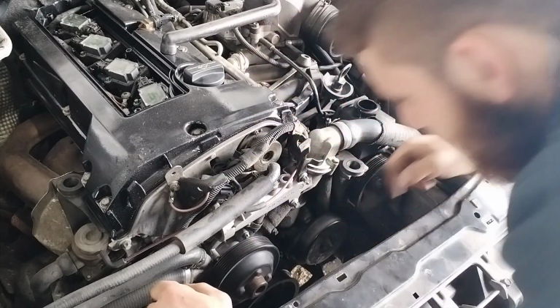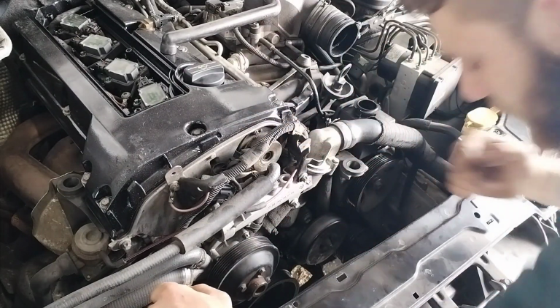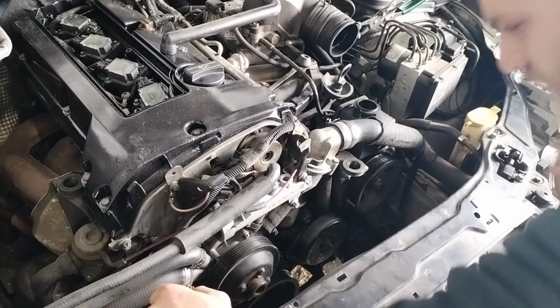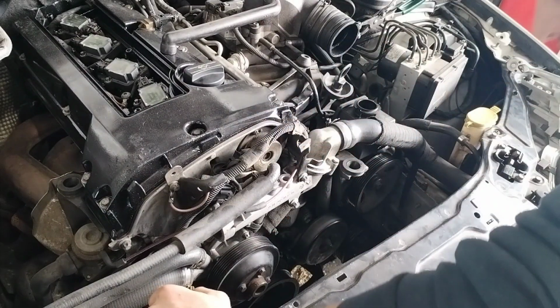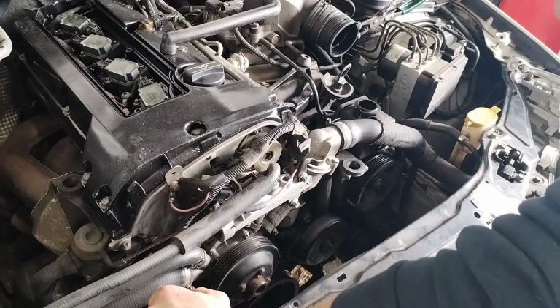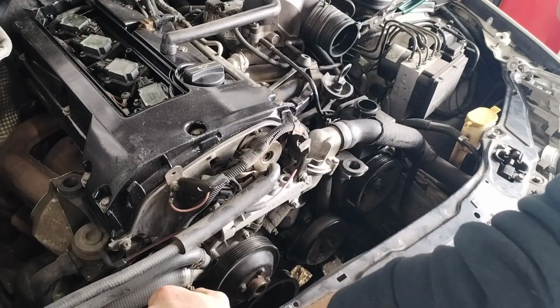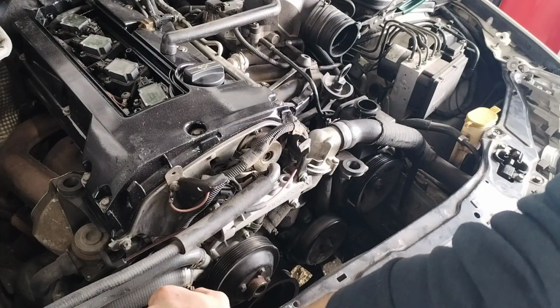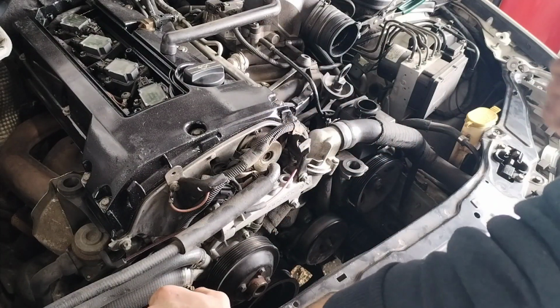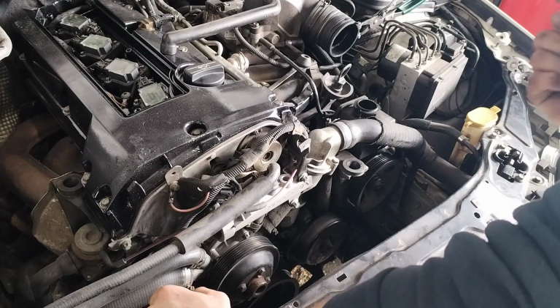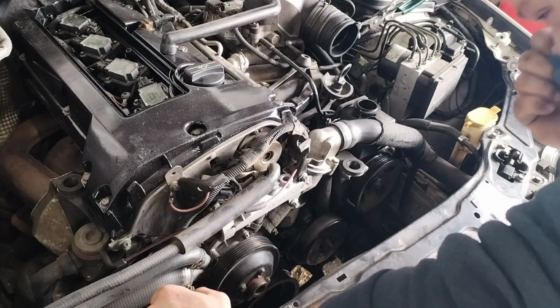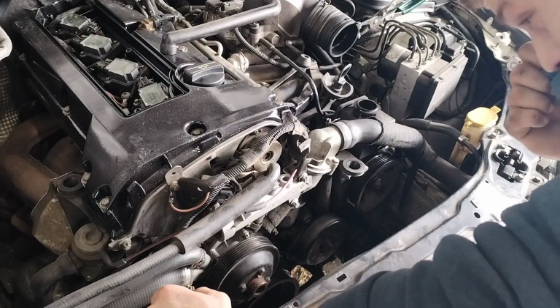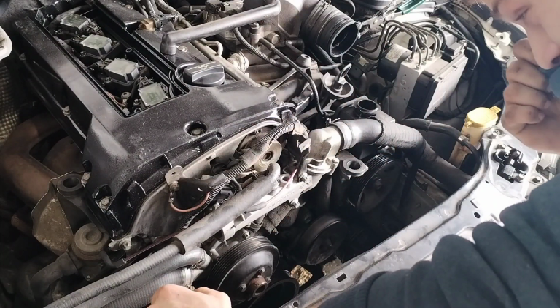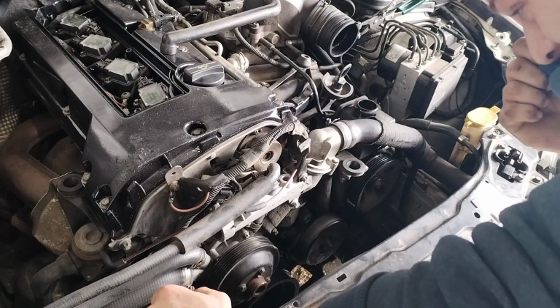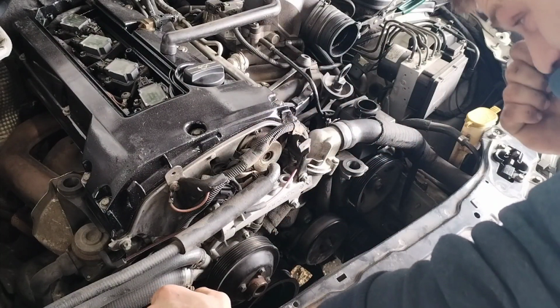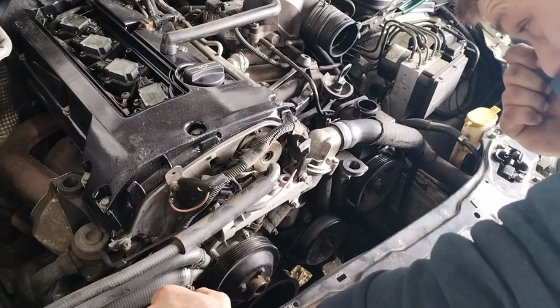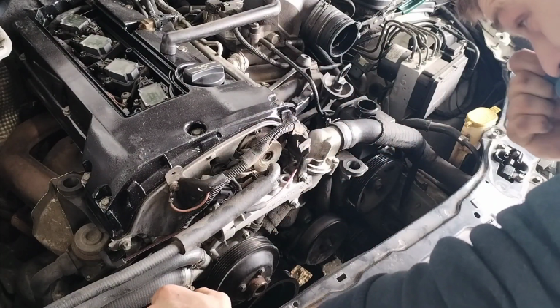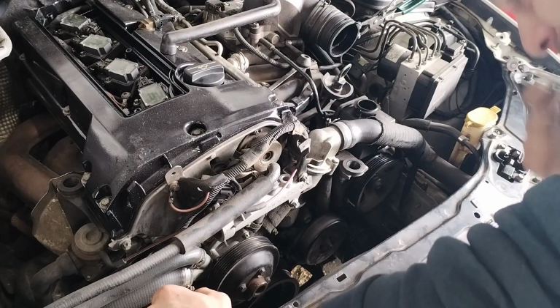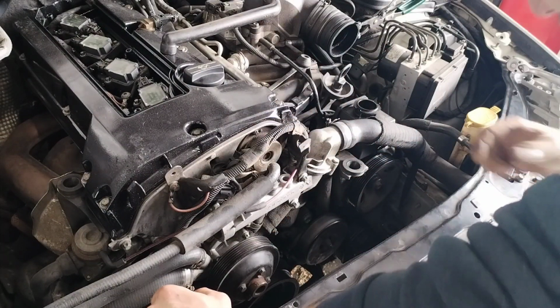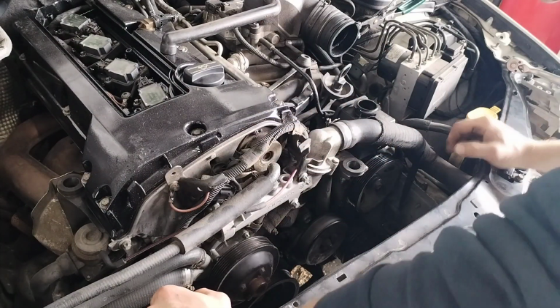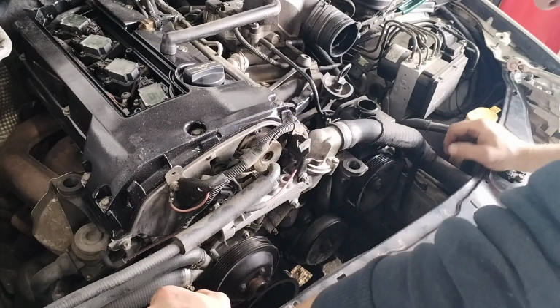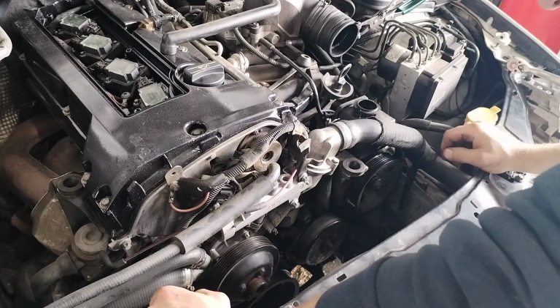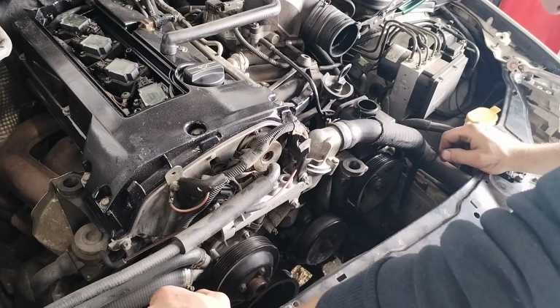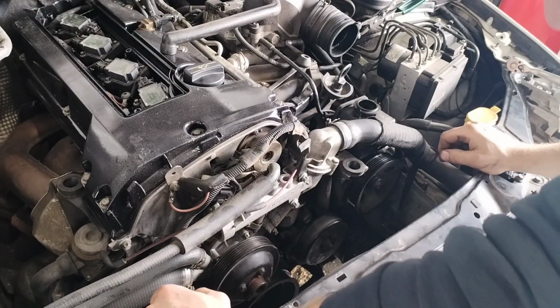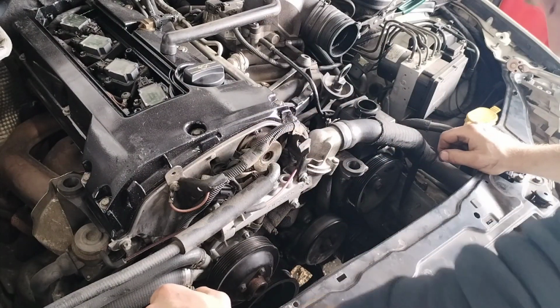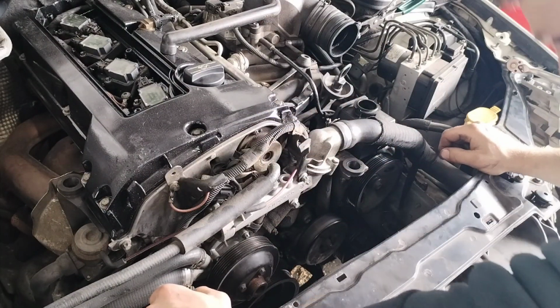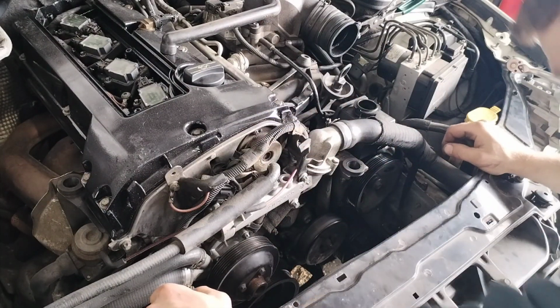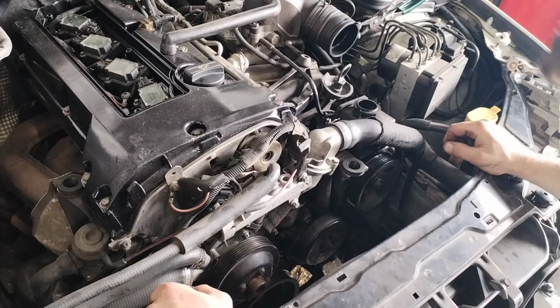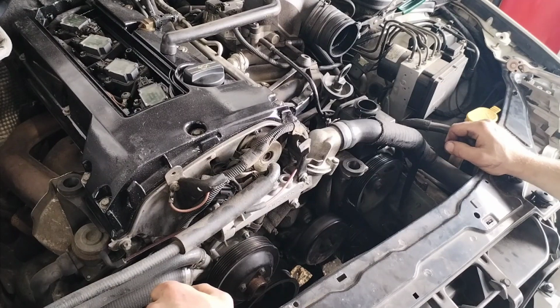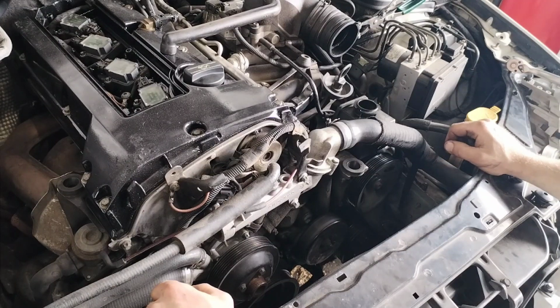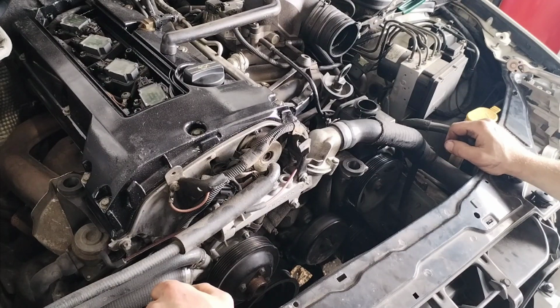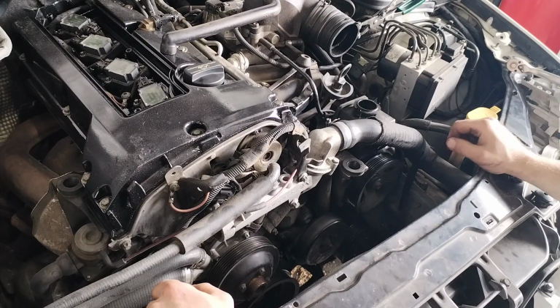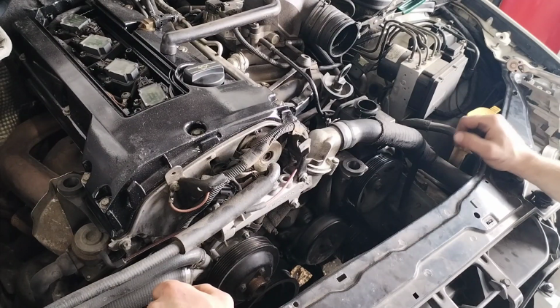Looks like the water pump is also noisy, so I guess we'll have to replace that as well.